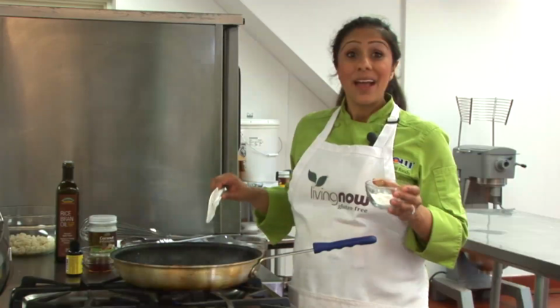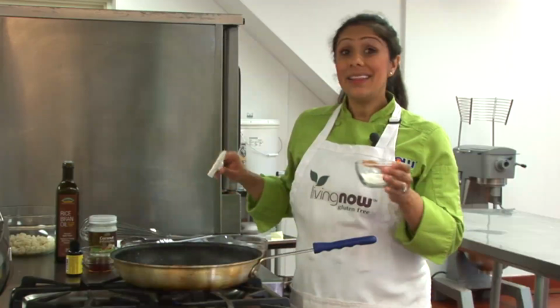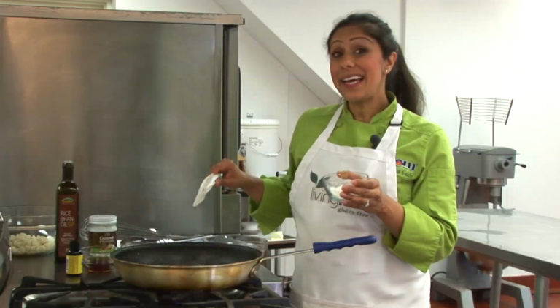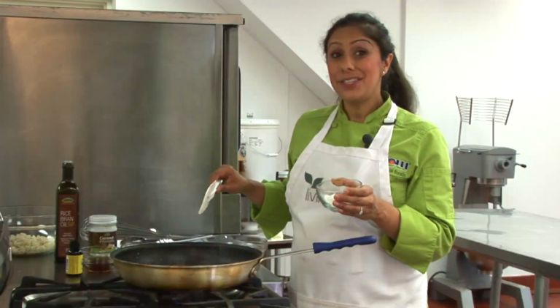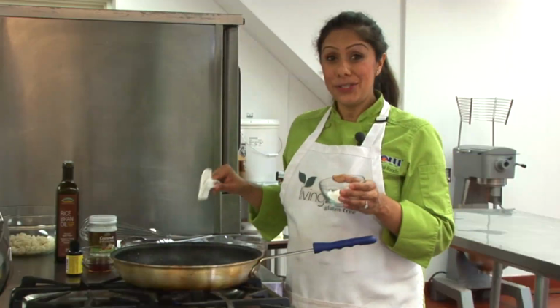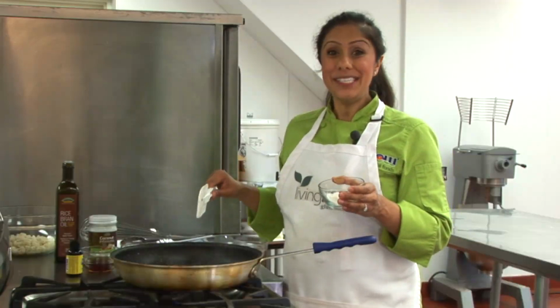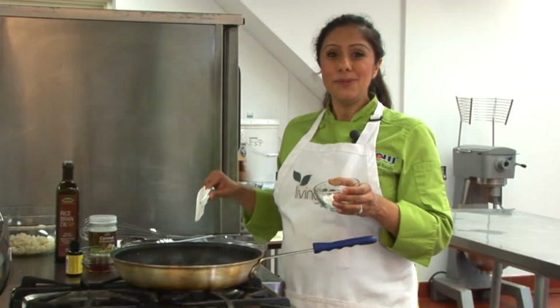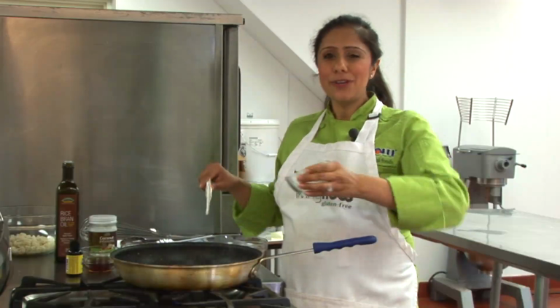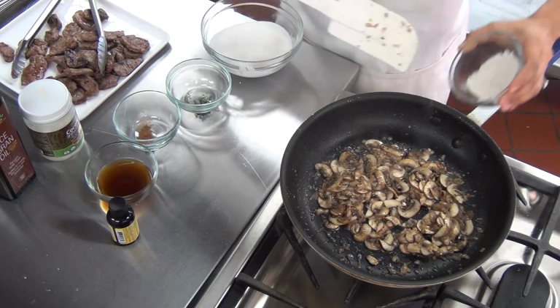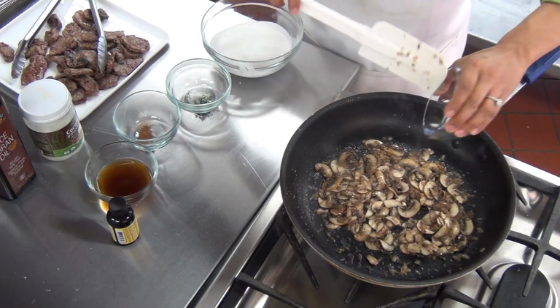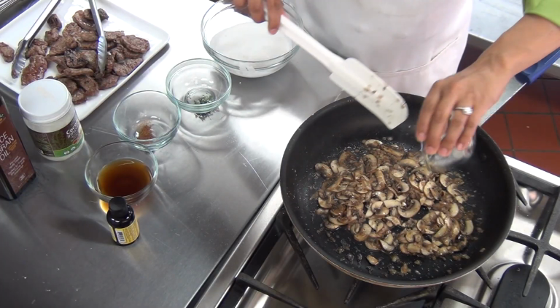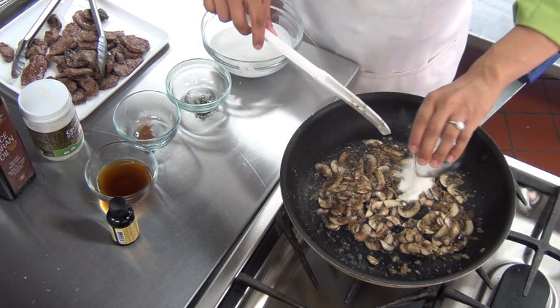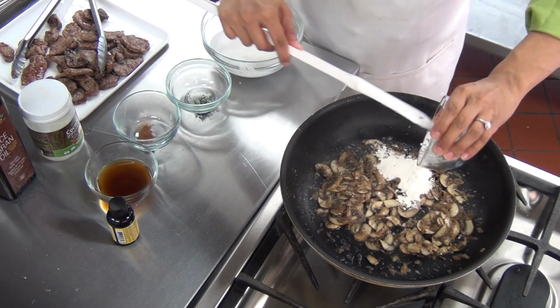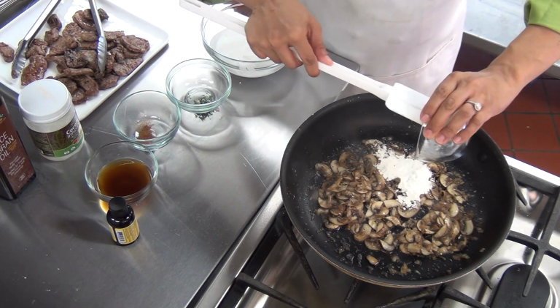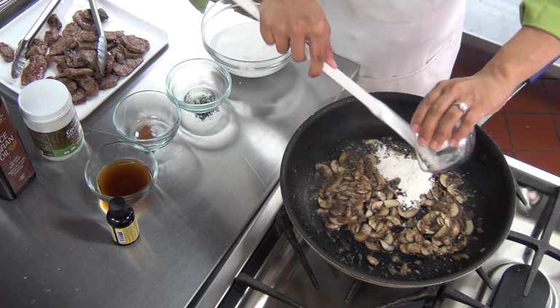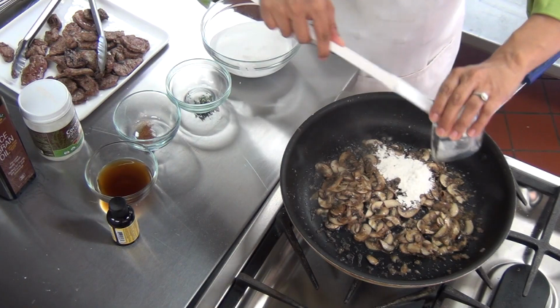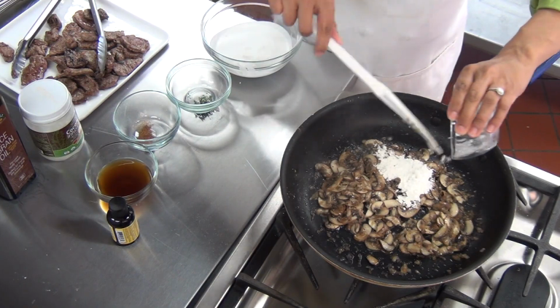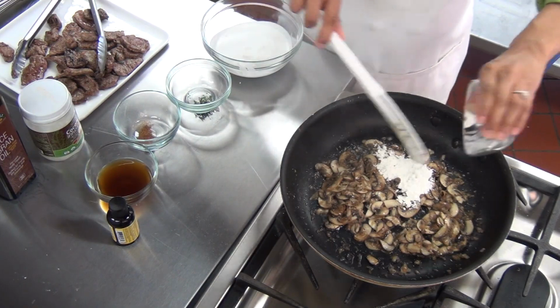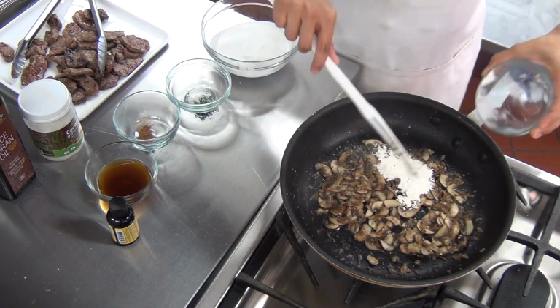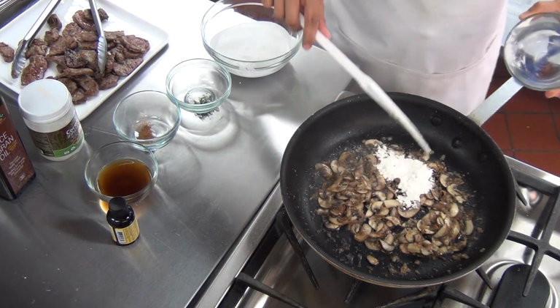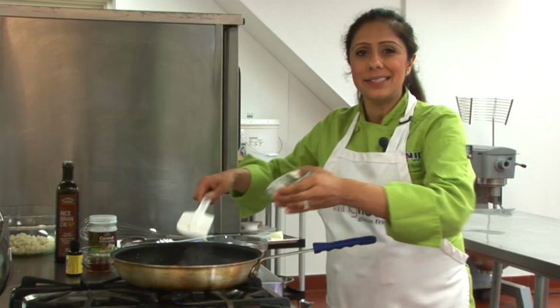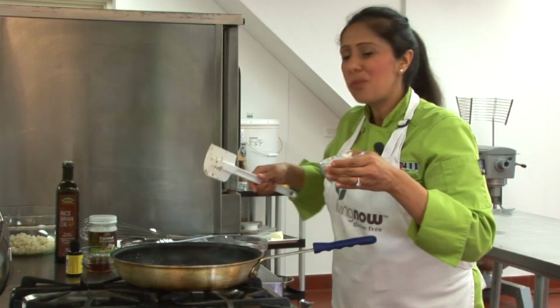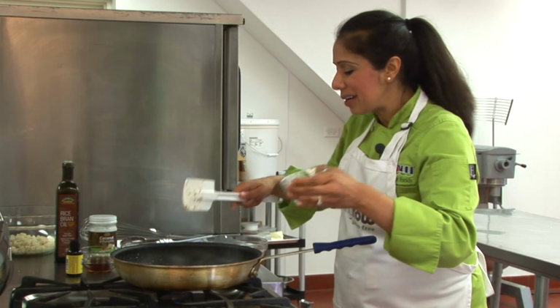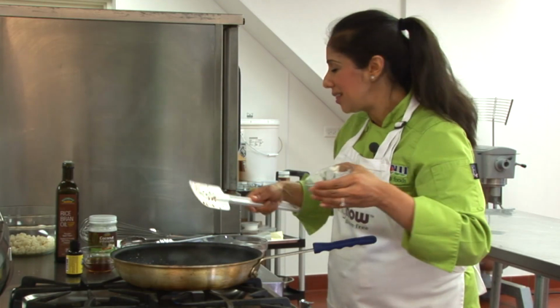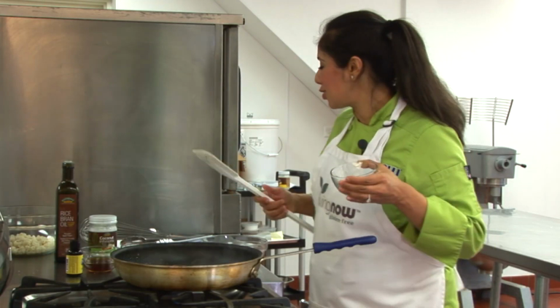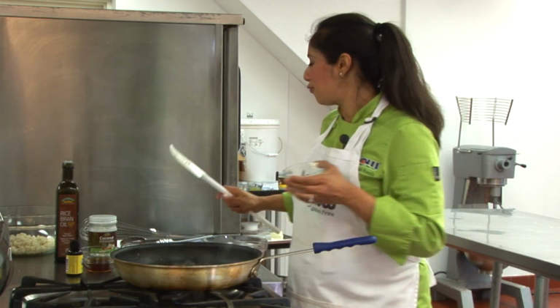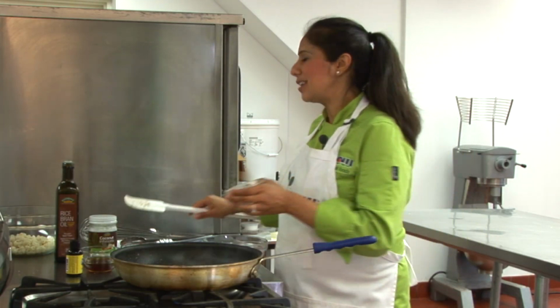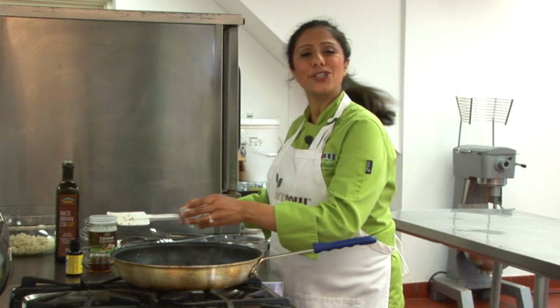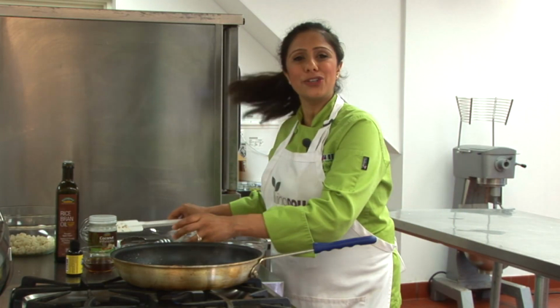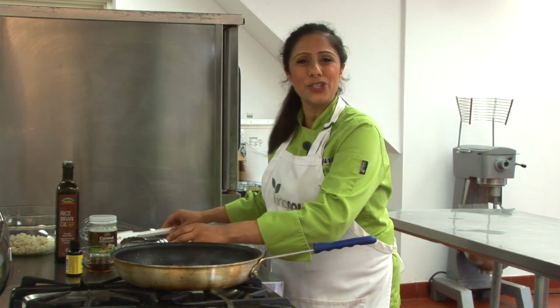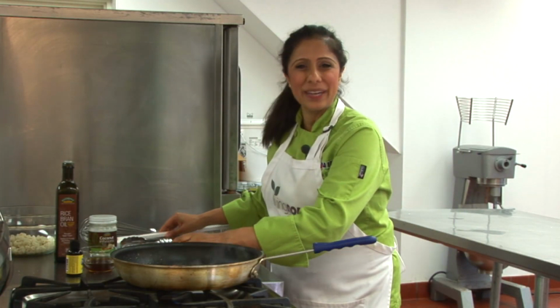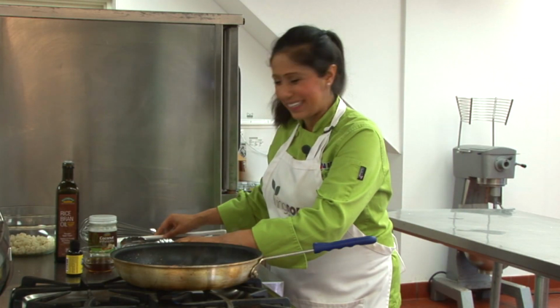Let's add two teaspoons of our gluten-free all-purpose flour to the mix. We're going to let this go for an additional two minutes.